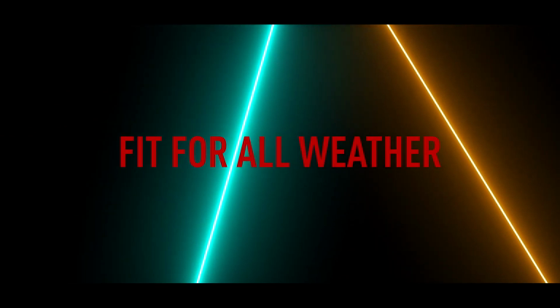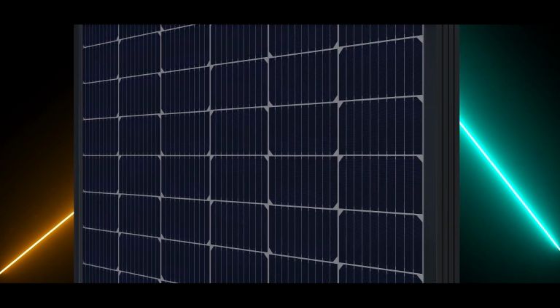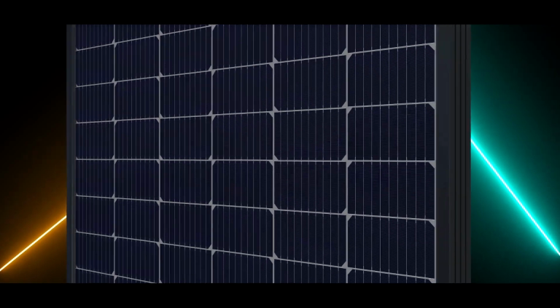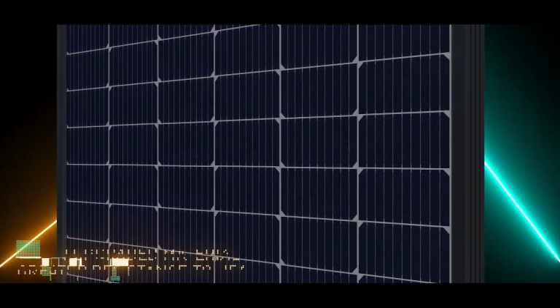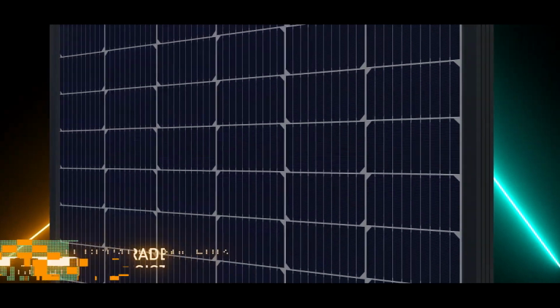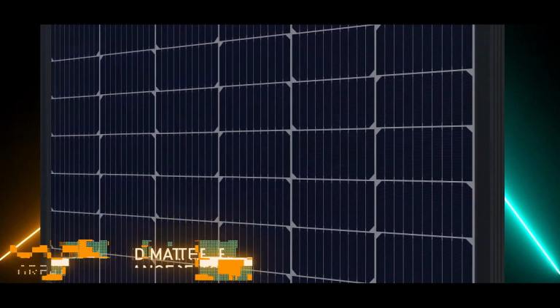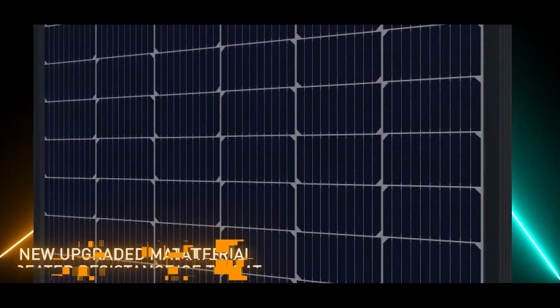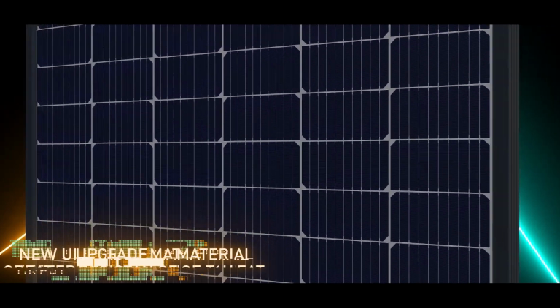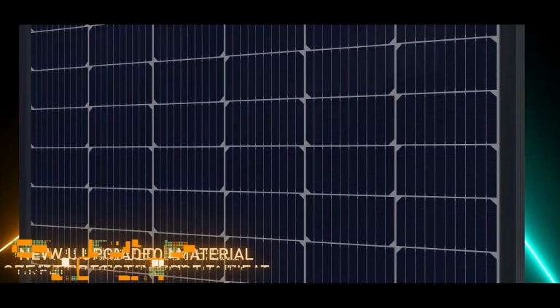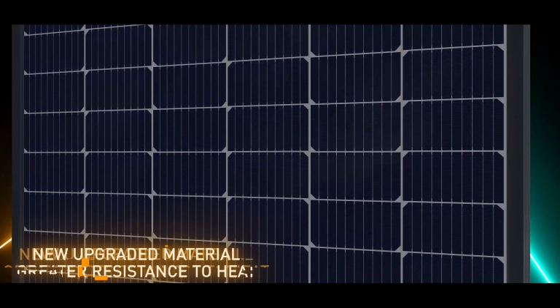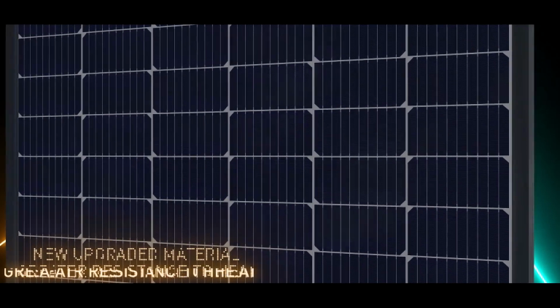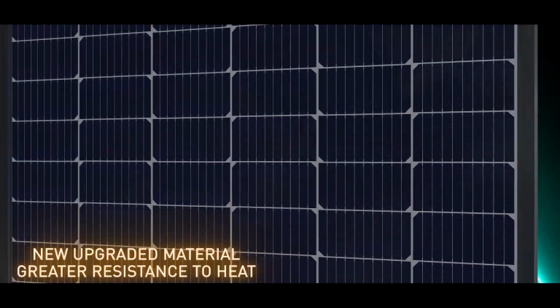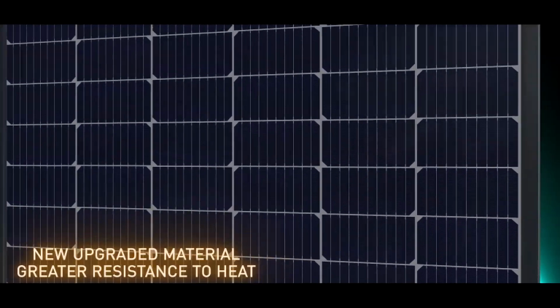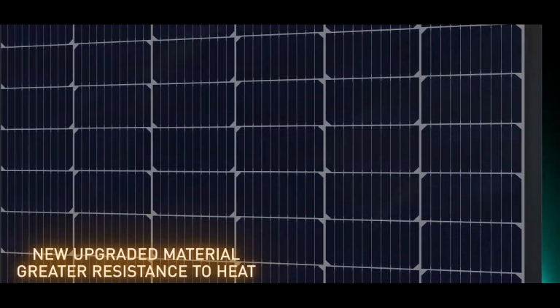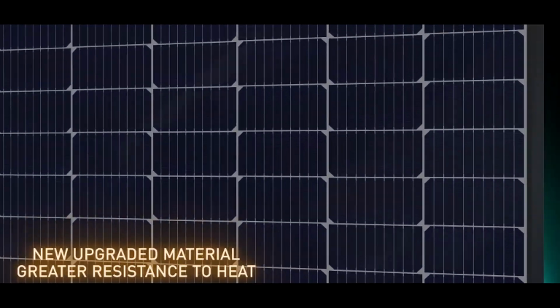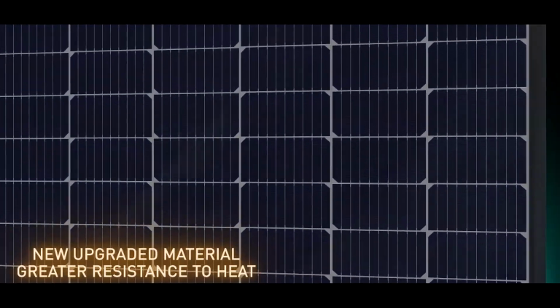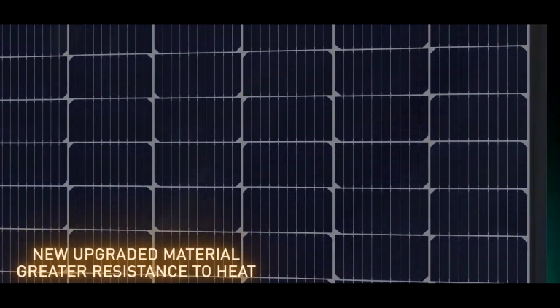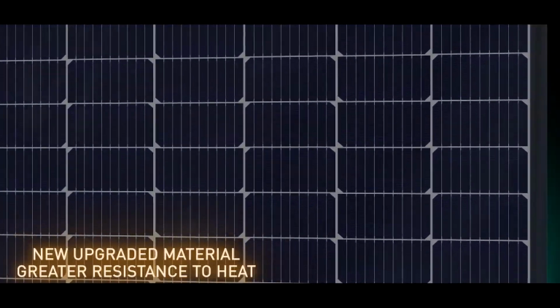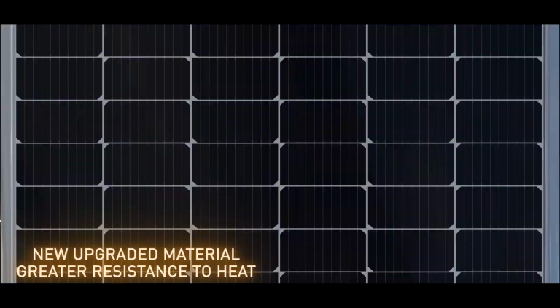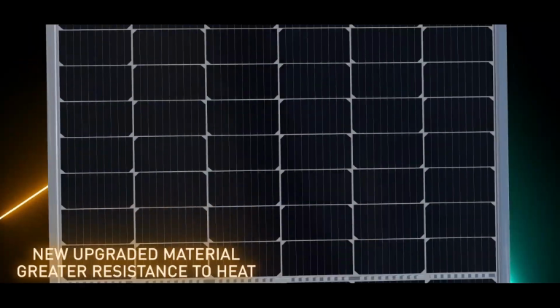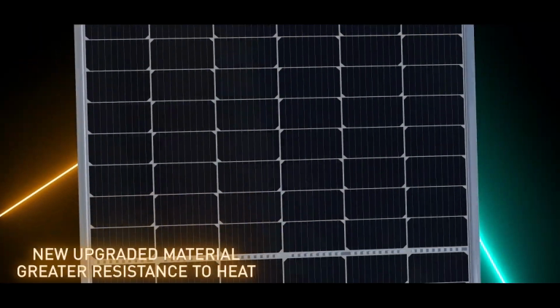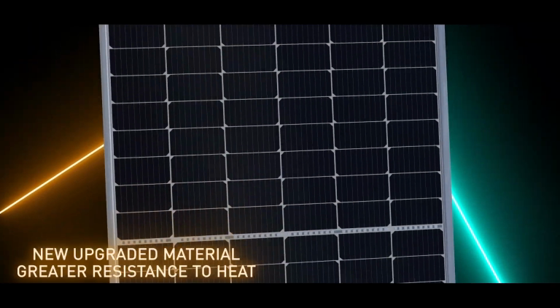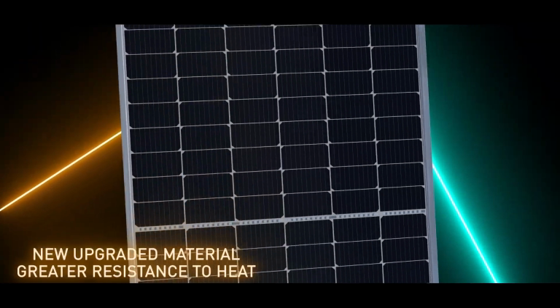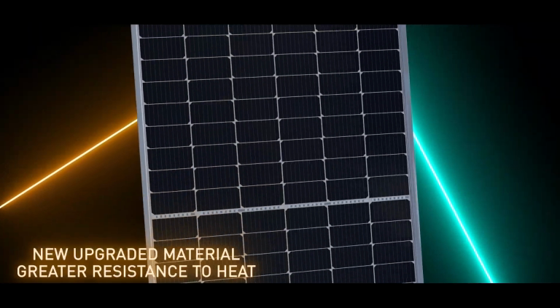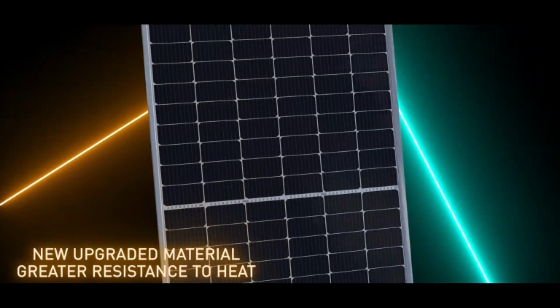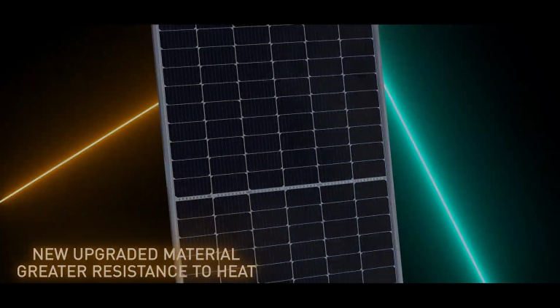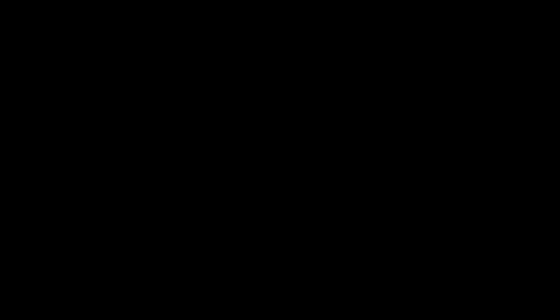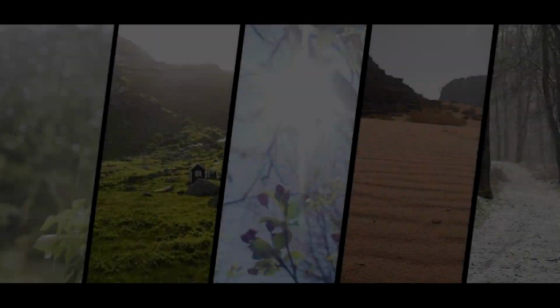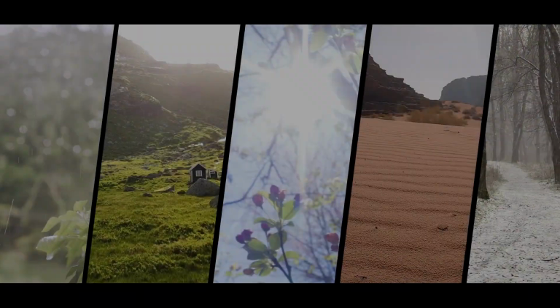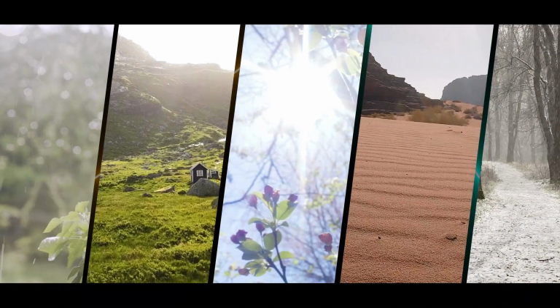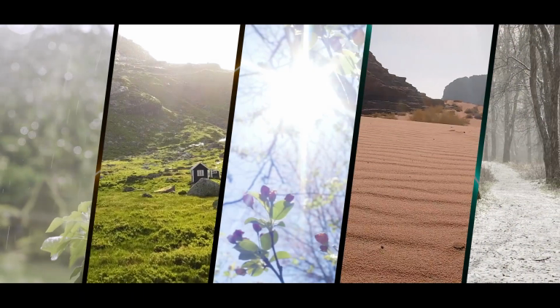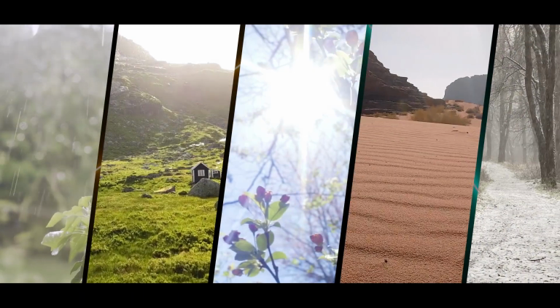Upgraded material allows for greater resistance to heat and more durability in changing temperatures.